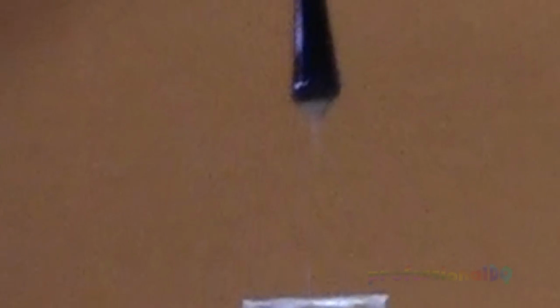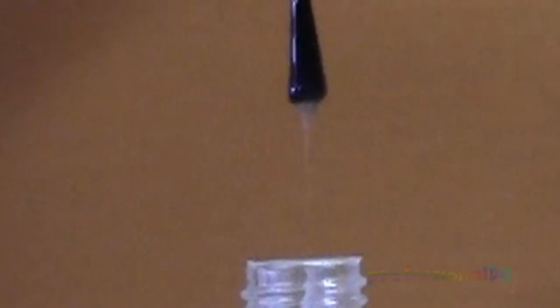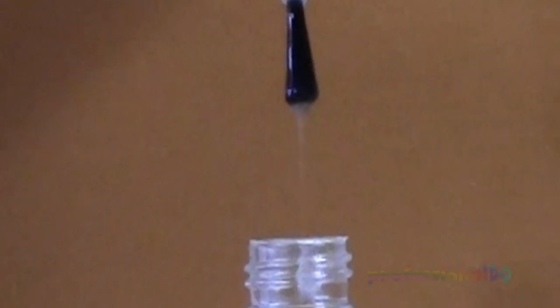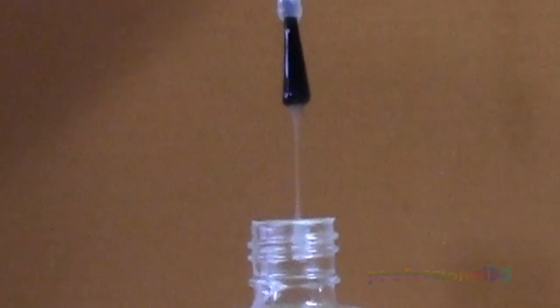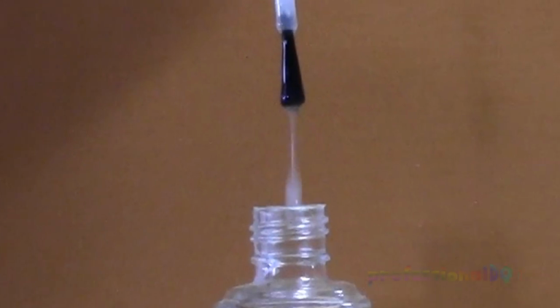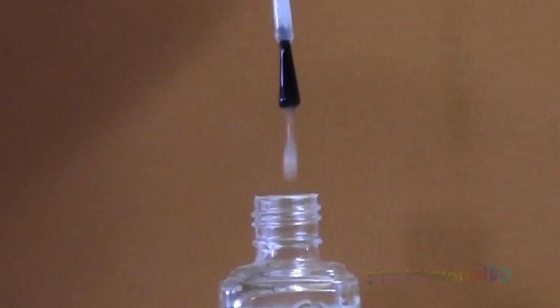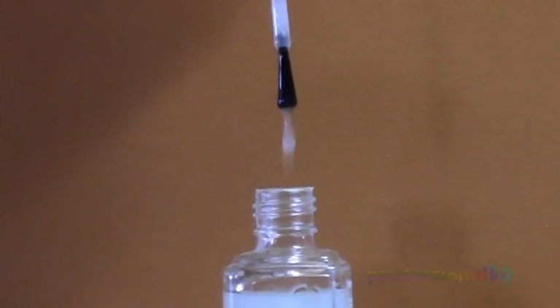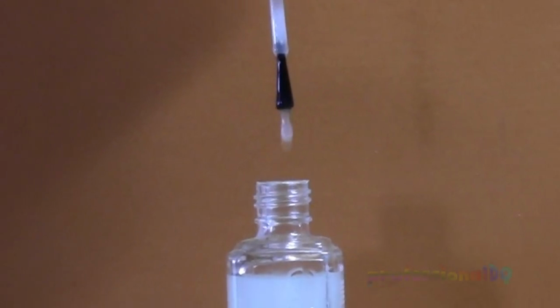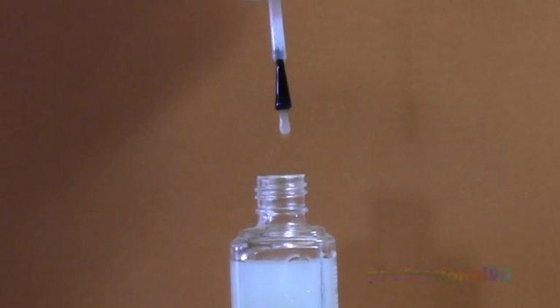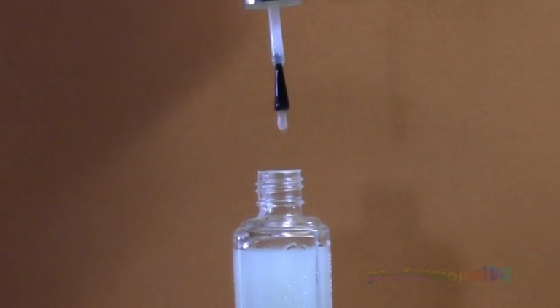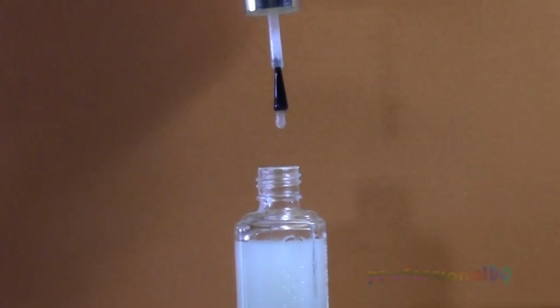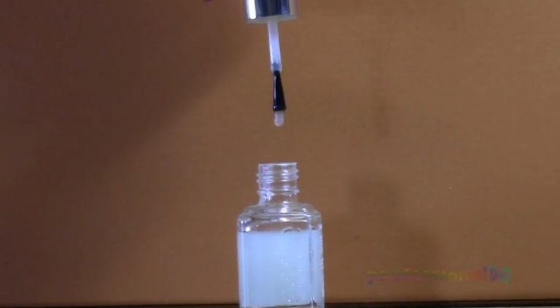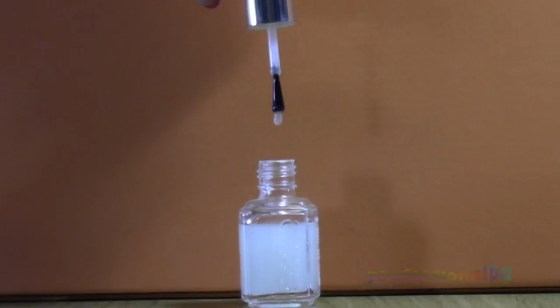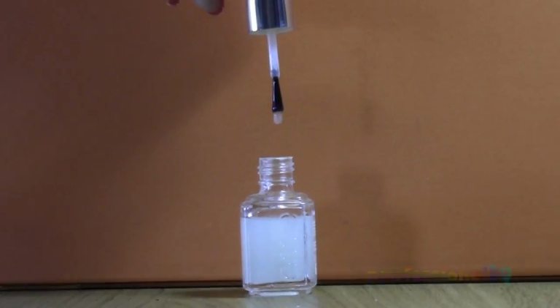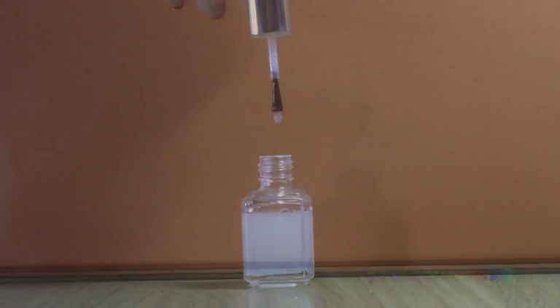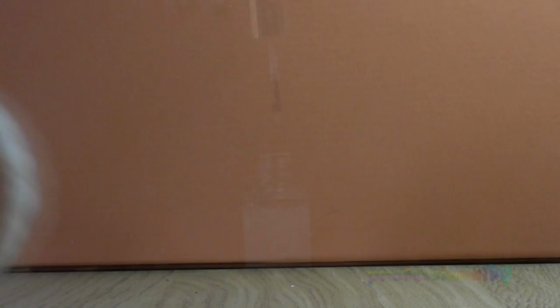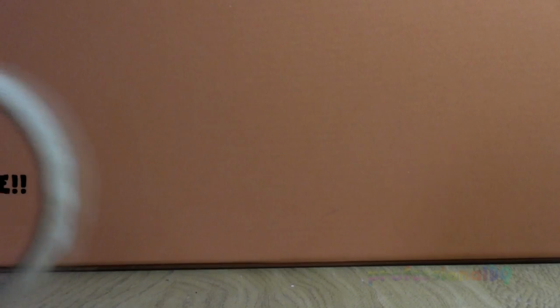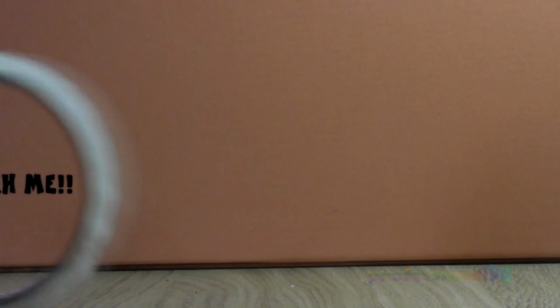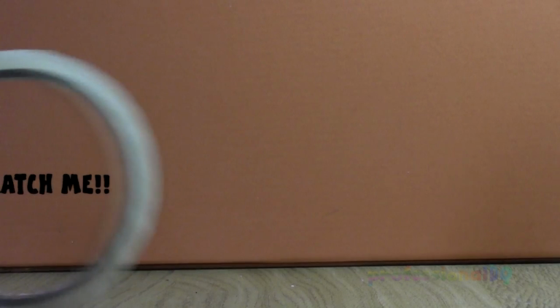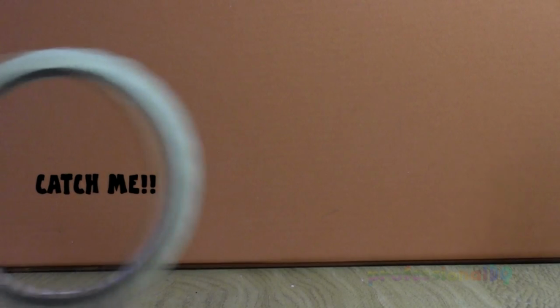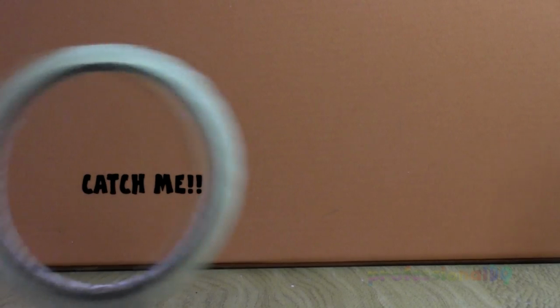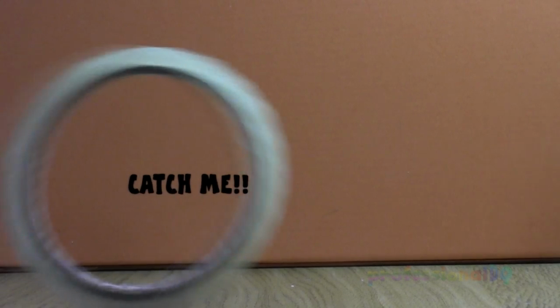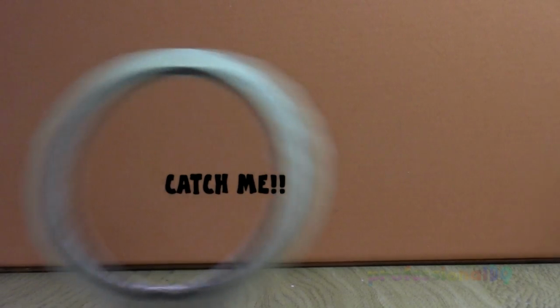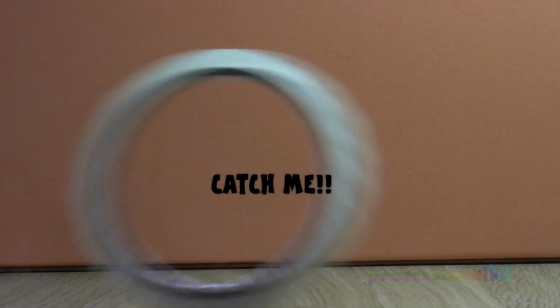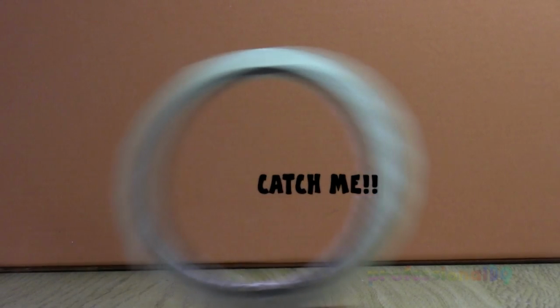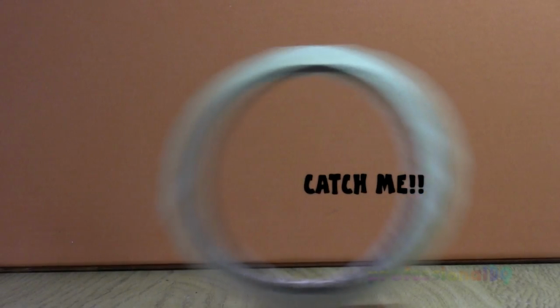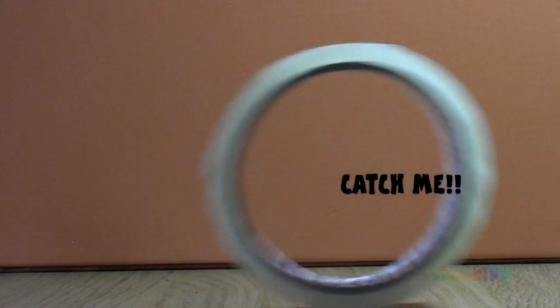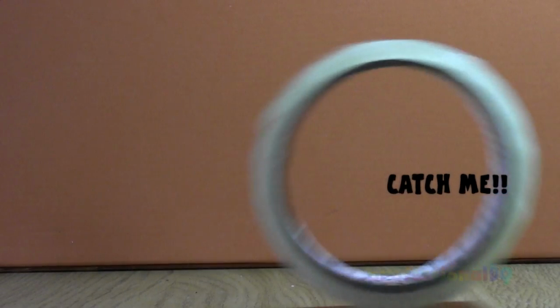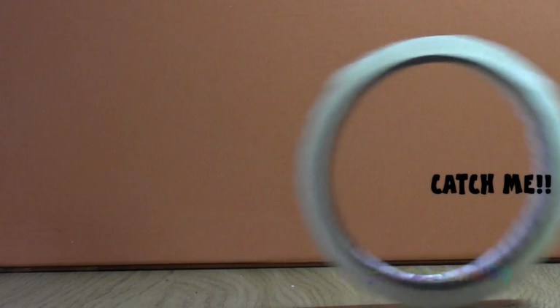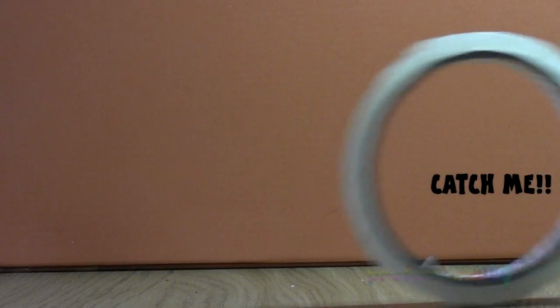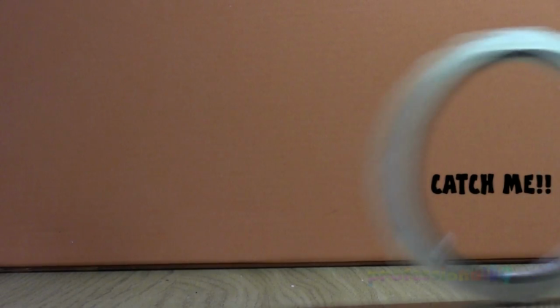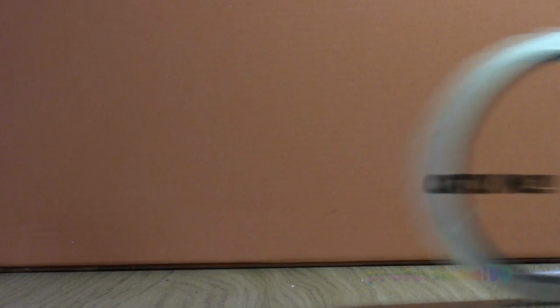Smooth out the purple ombre with topcoat, and then prep around the fingers with tape for easy cleanup.